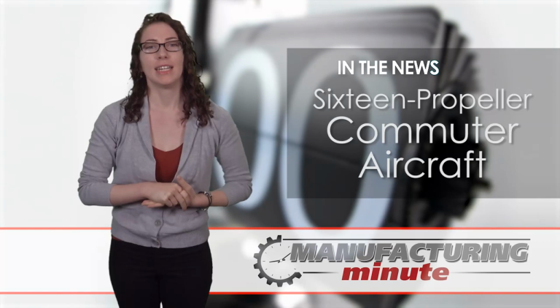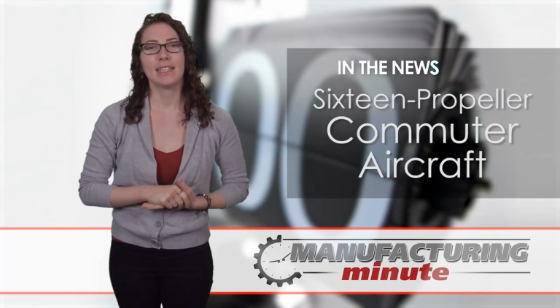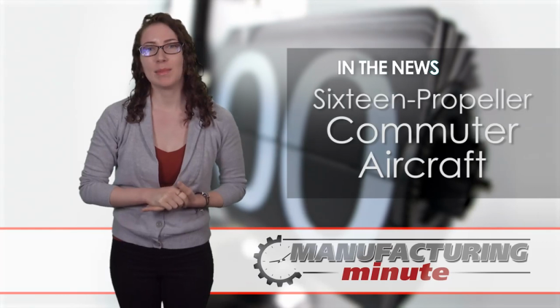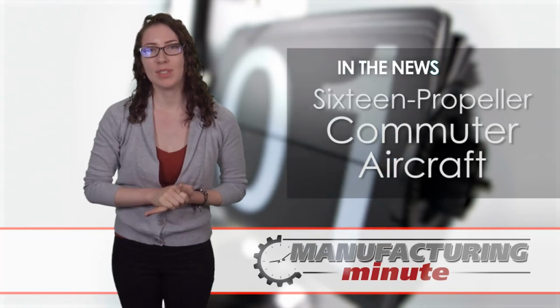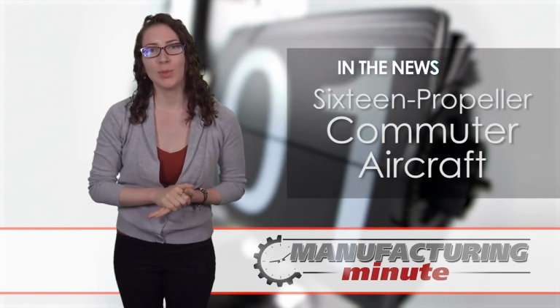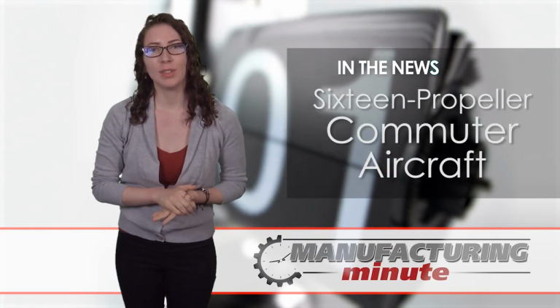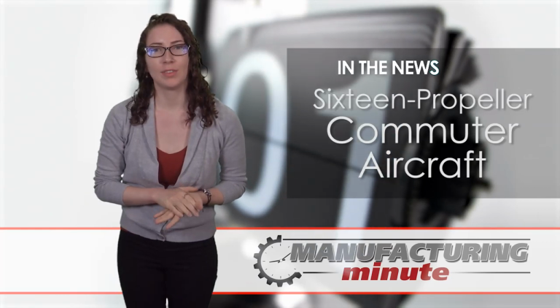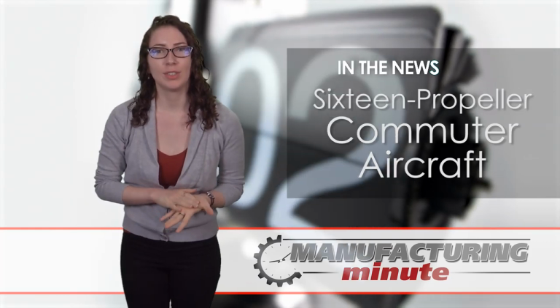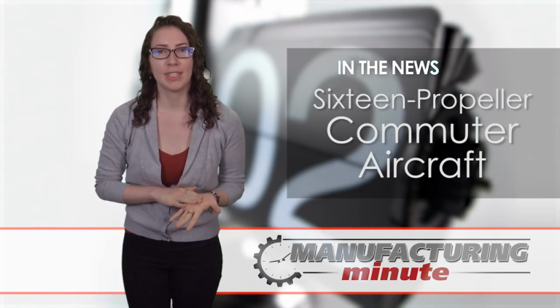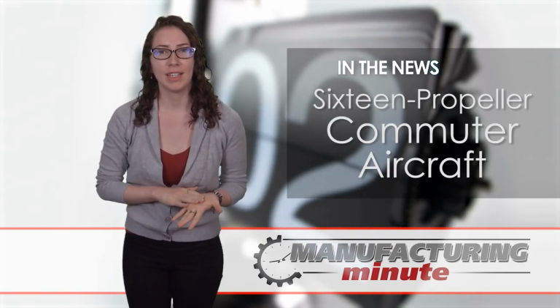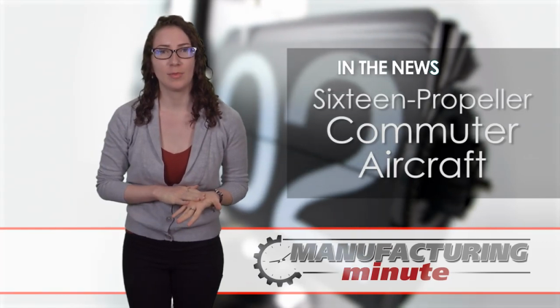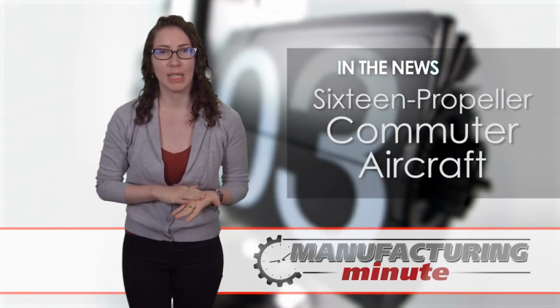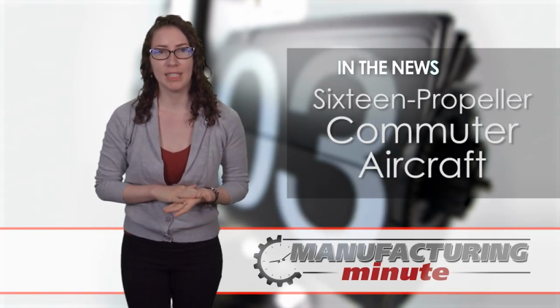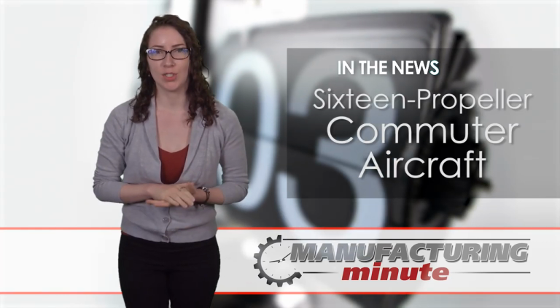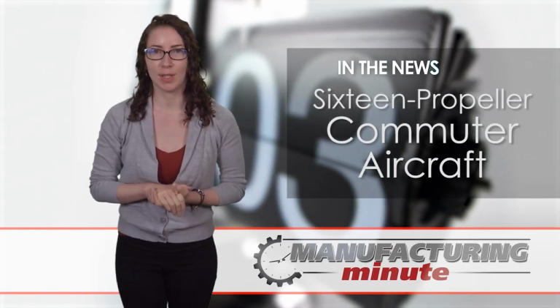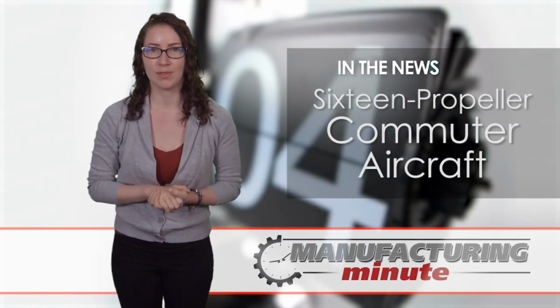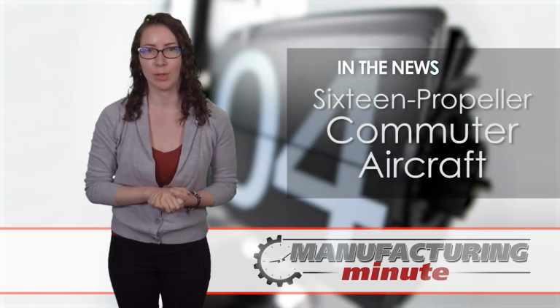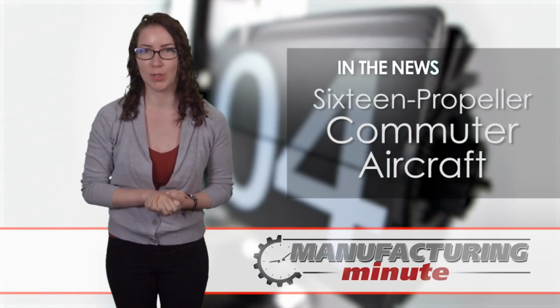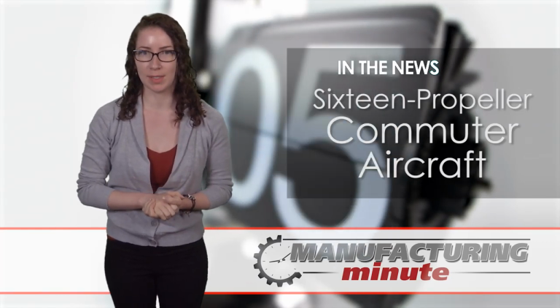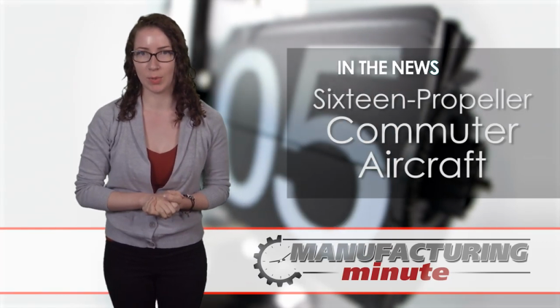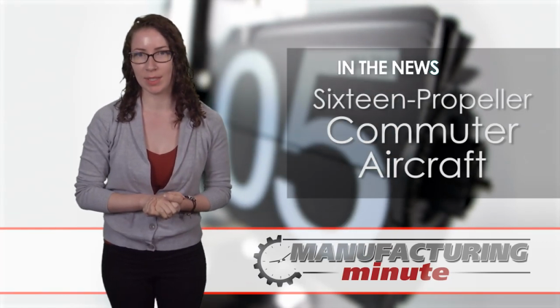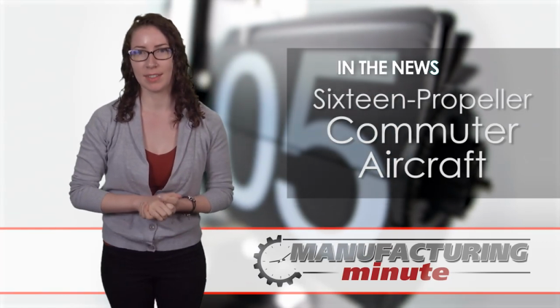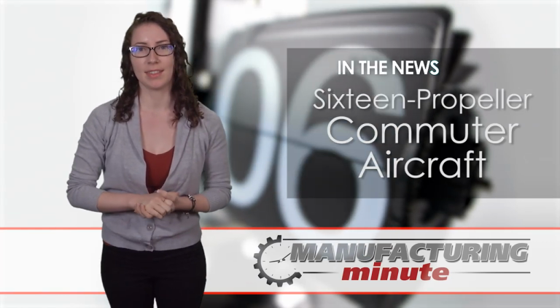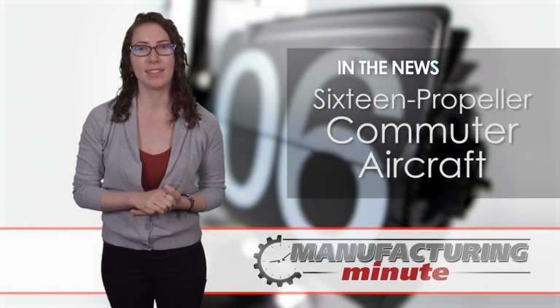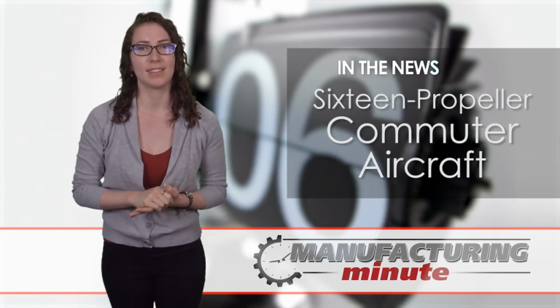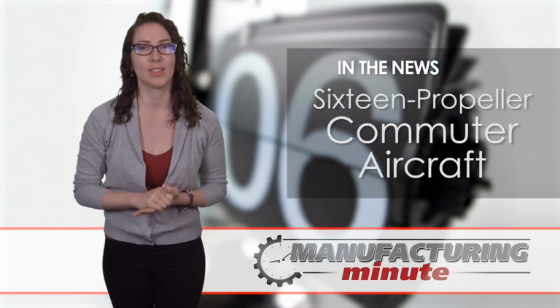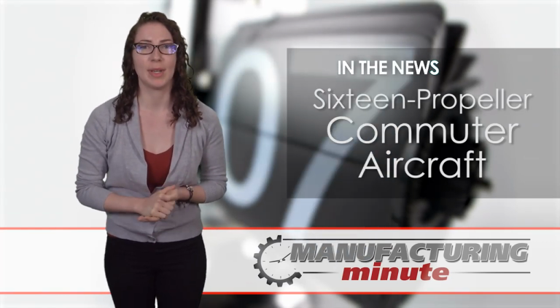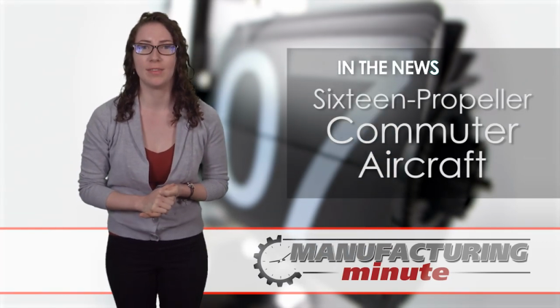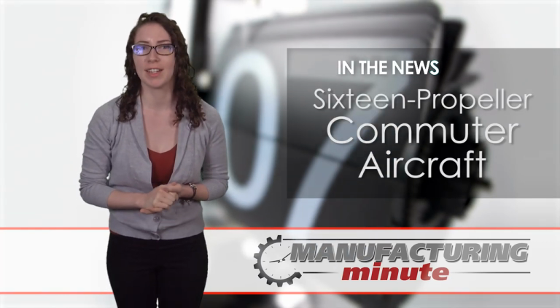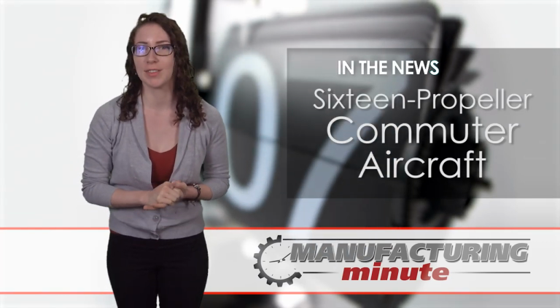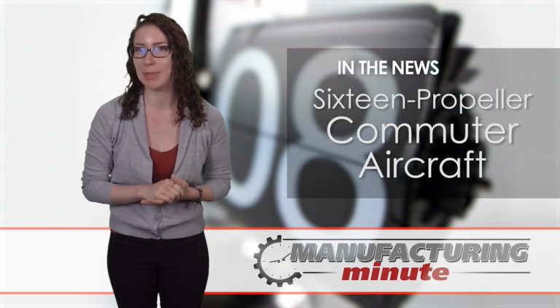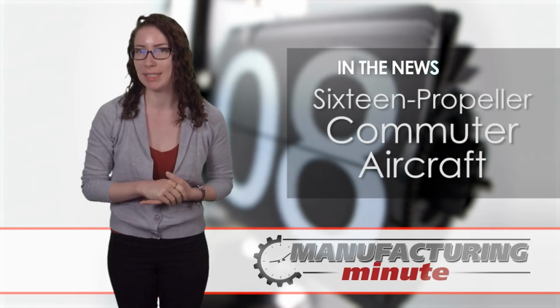In this episode, a vertical takeoff plane to transform transport. This is your Manufacturing Minute.